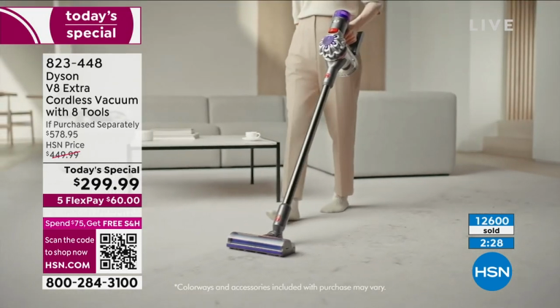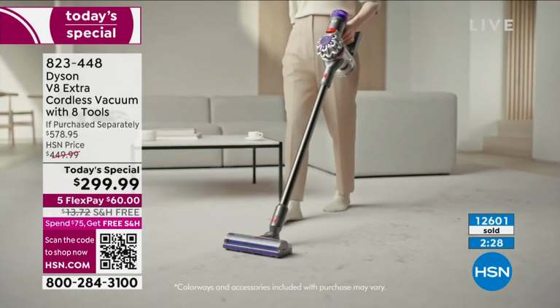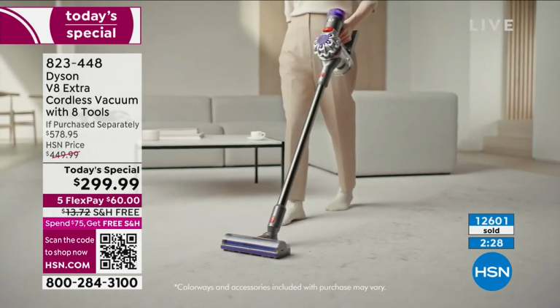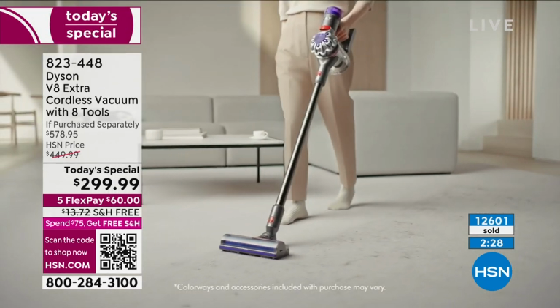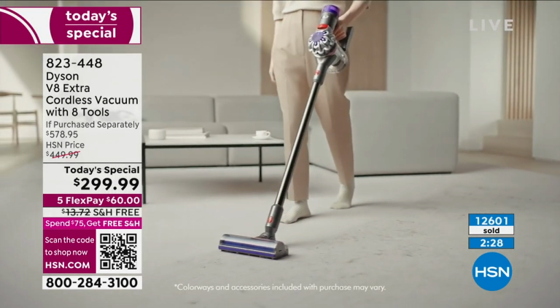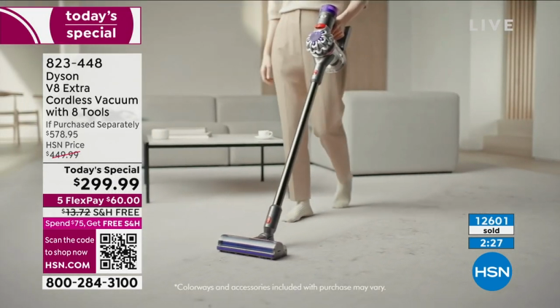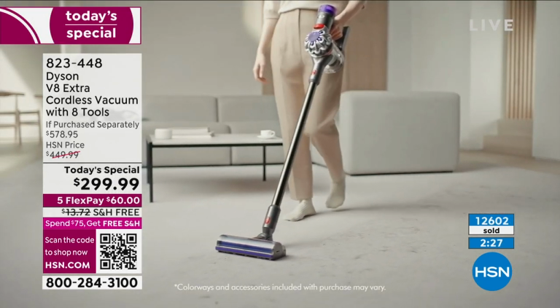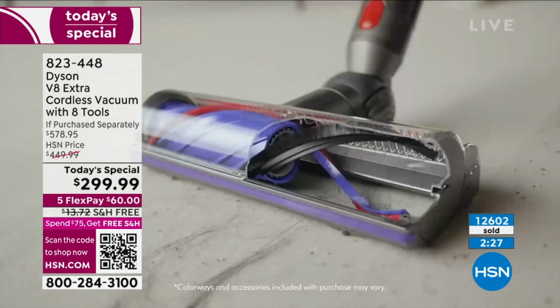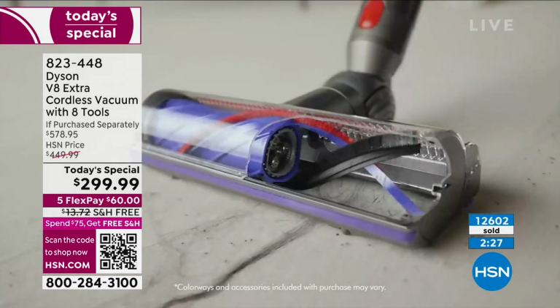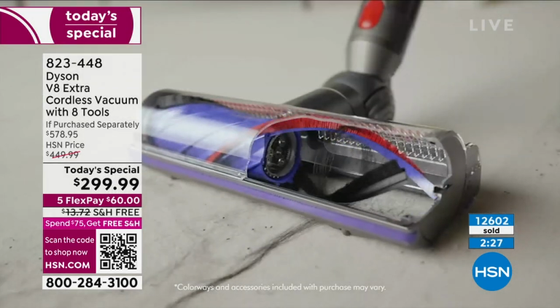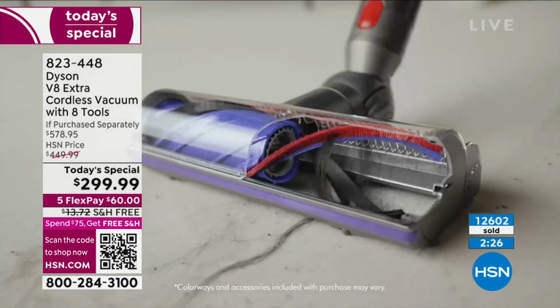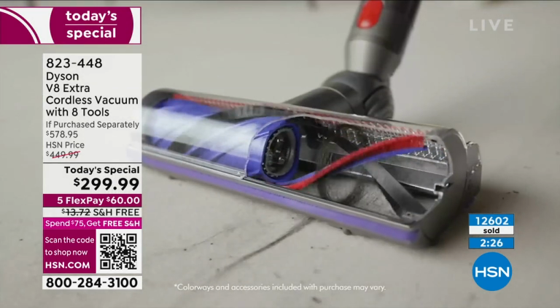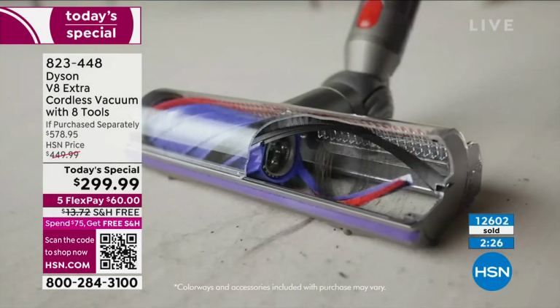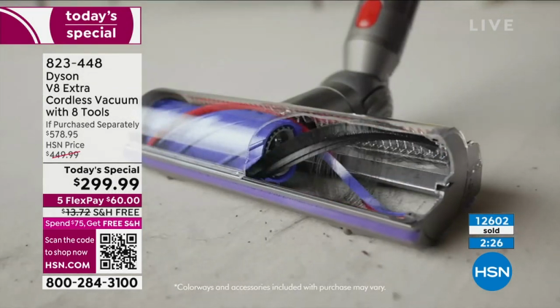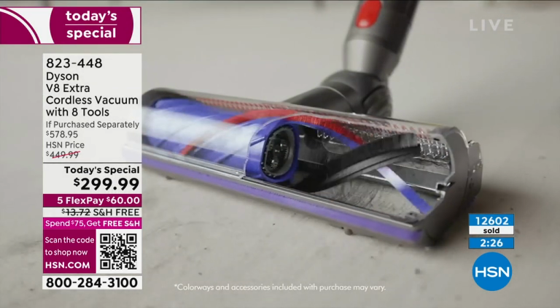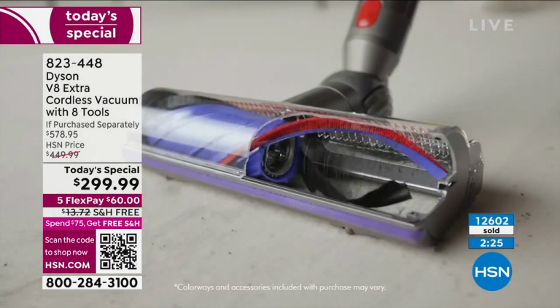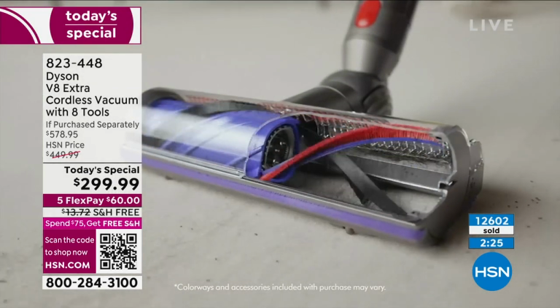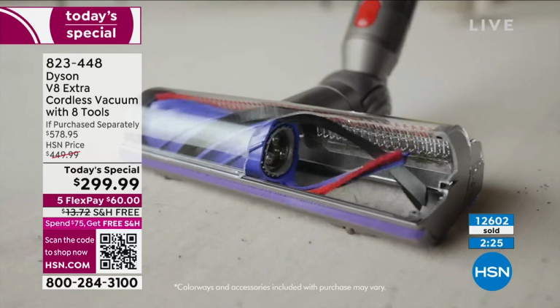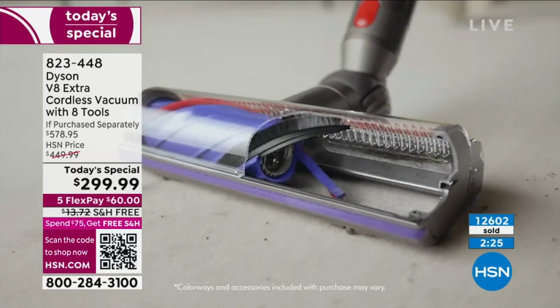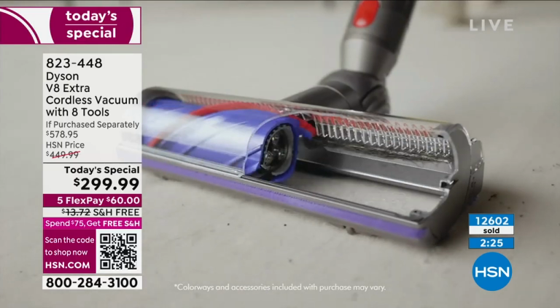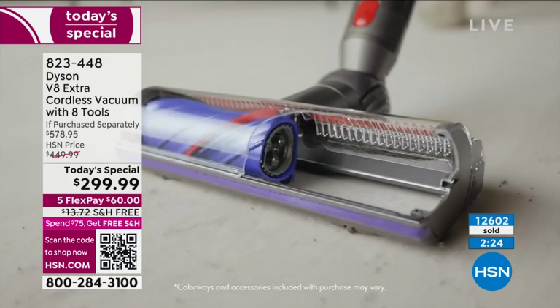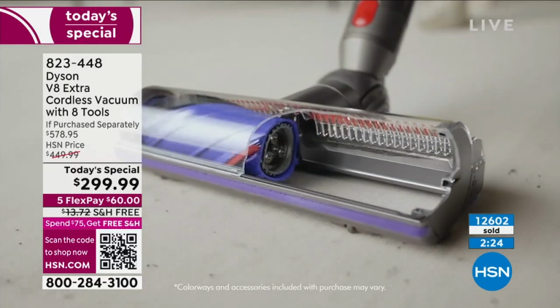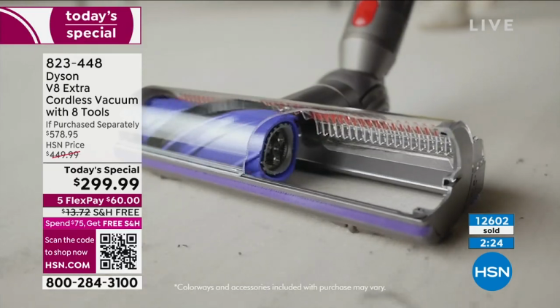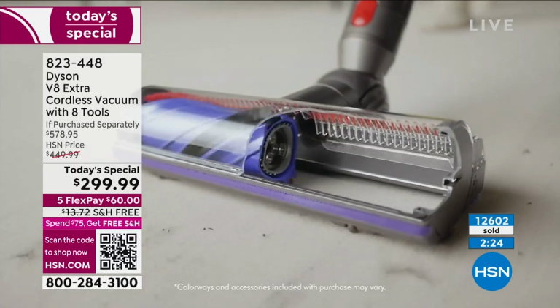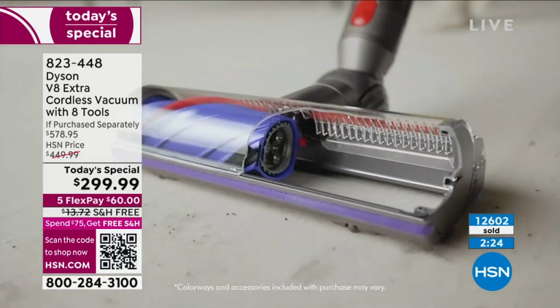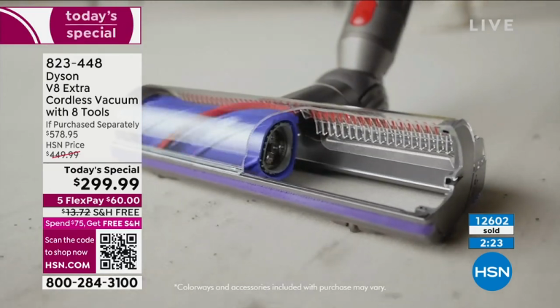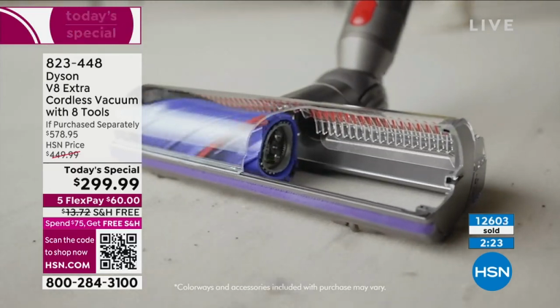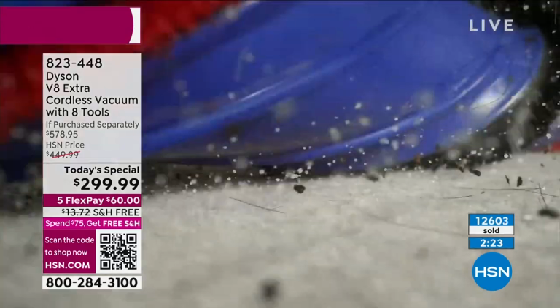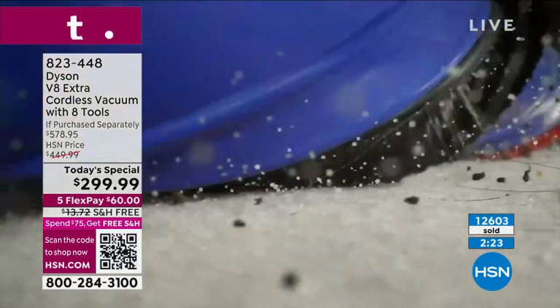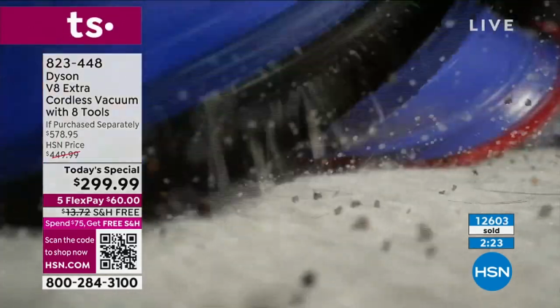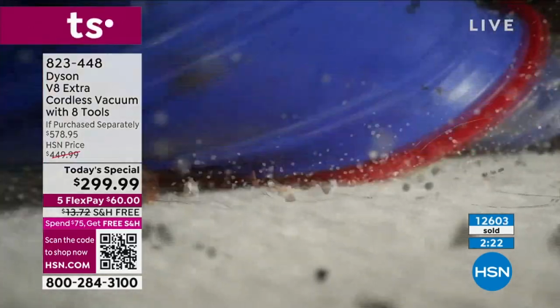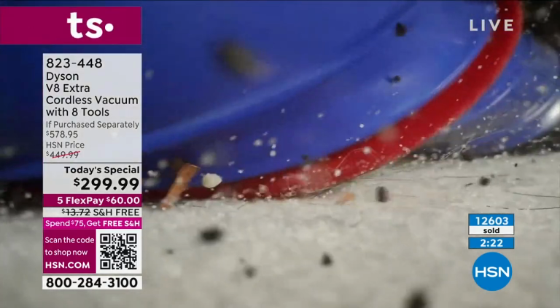It's the Dyson difference — it's the cyclonic technology, the detangling technology, and our patented Dyson-created motors.